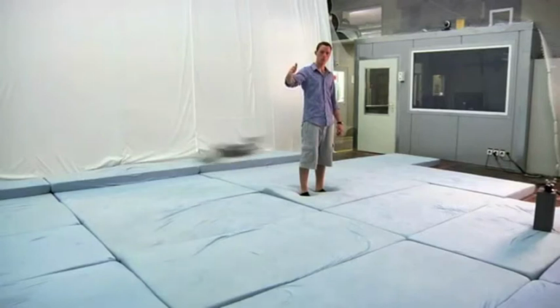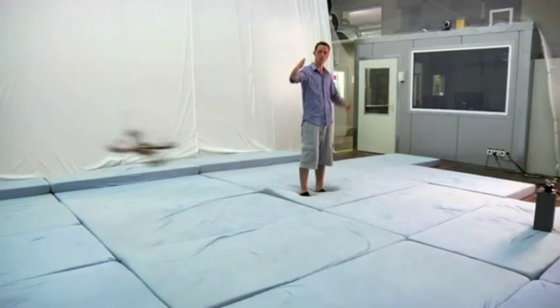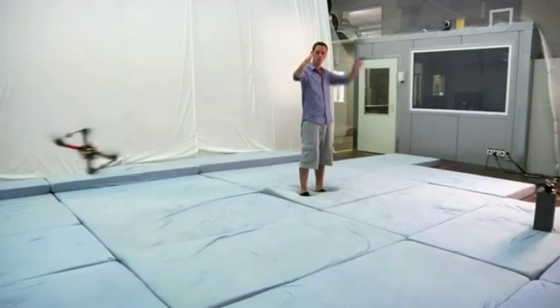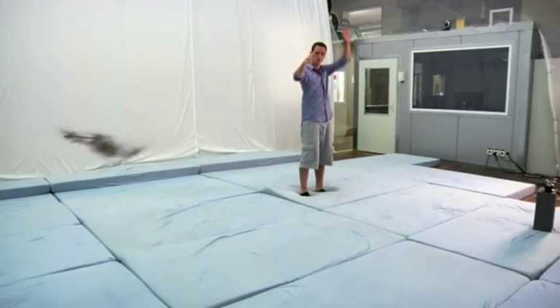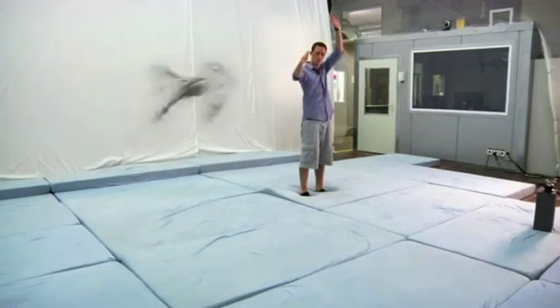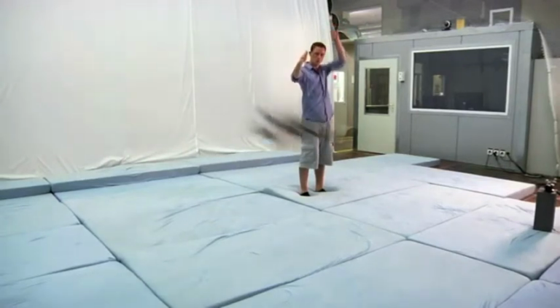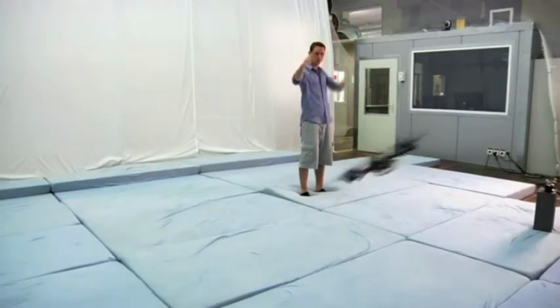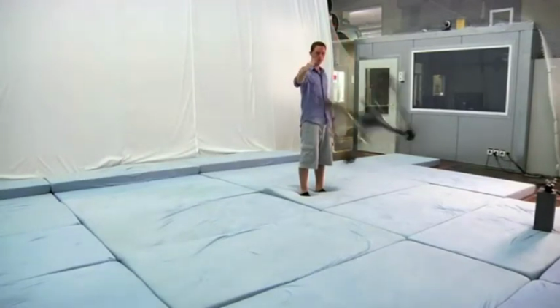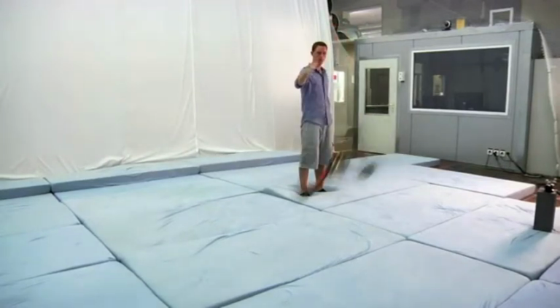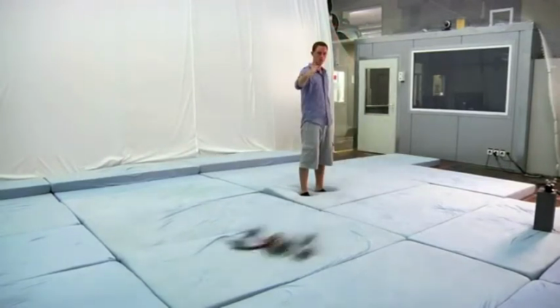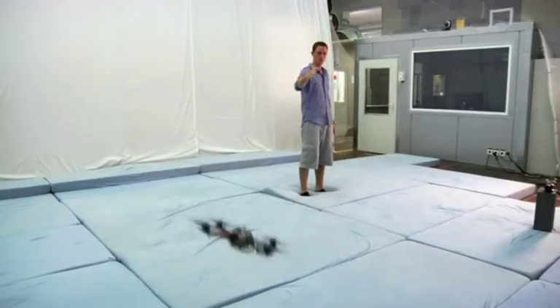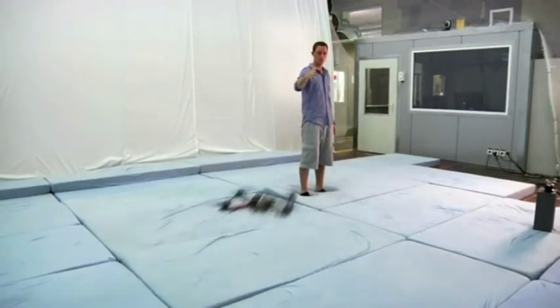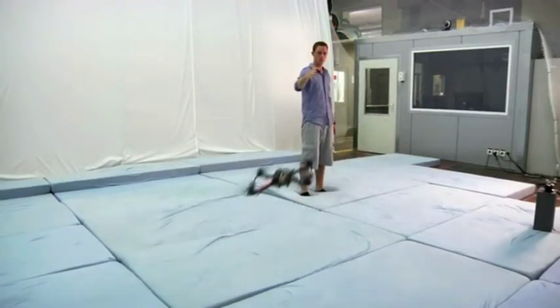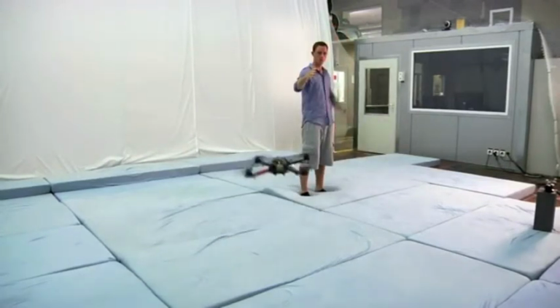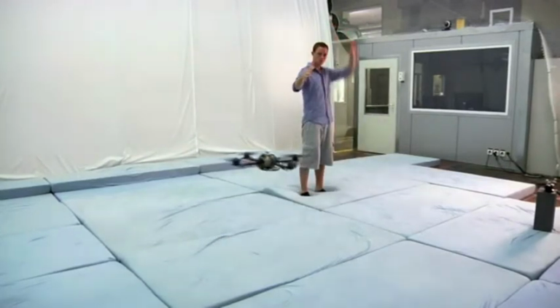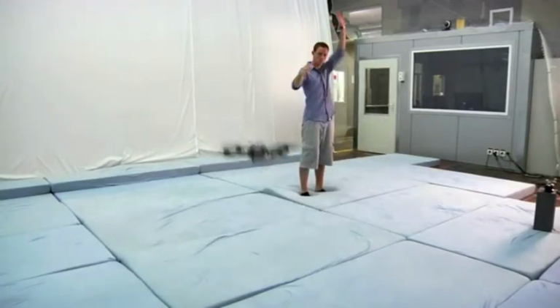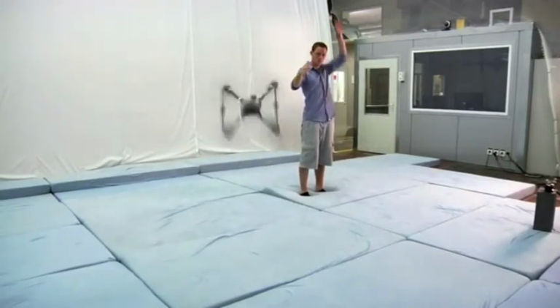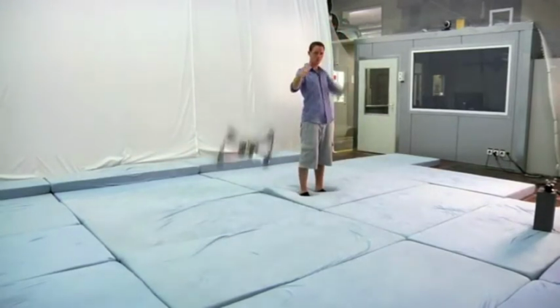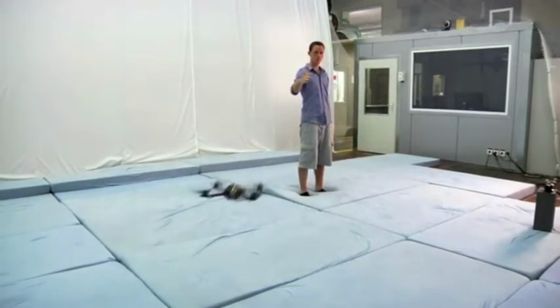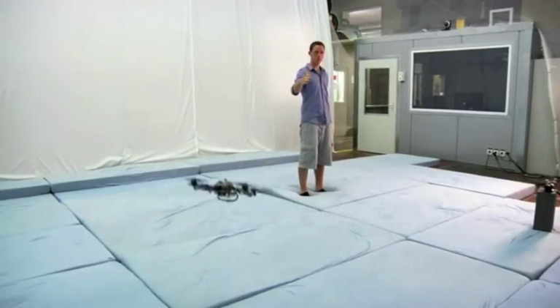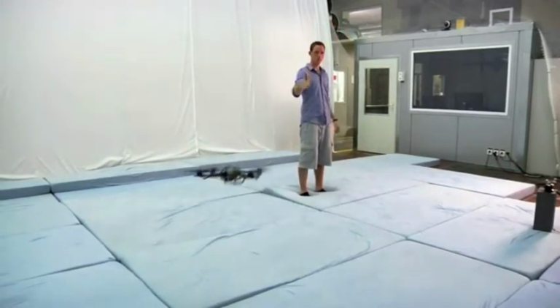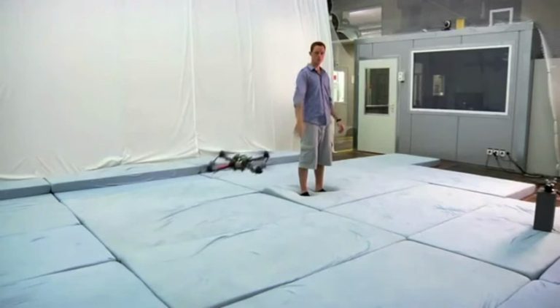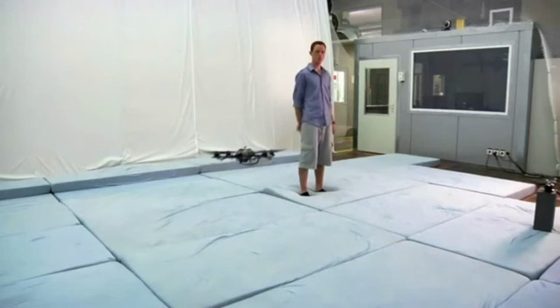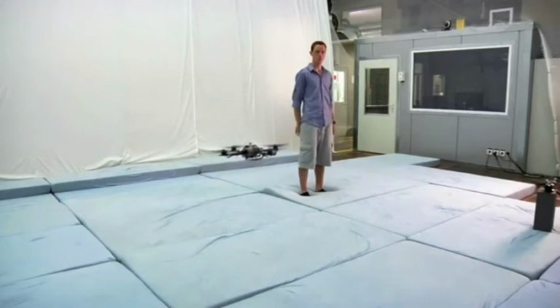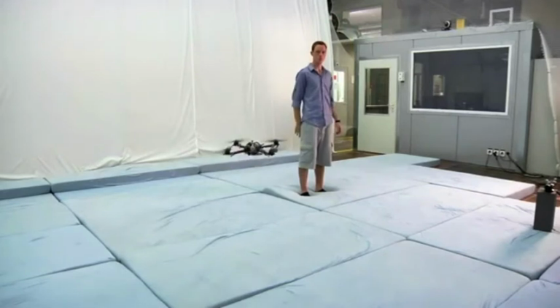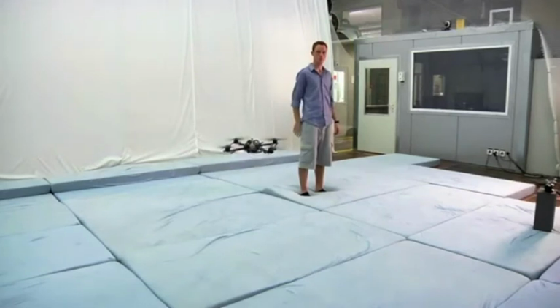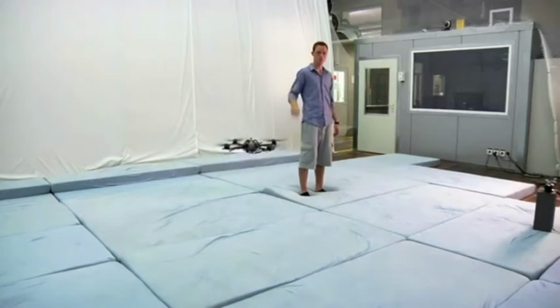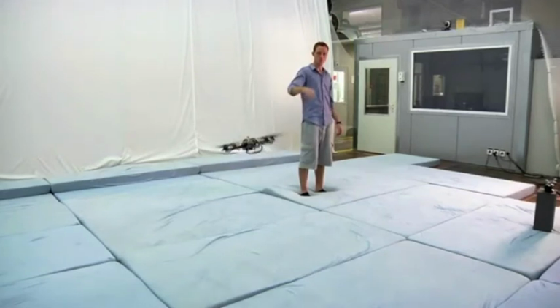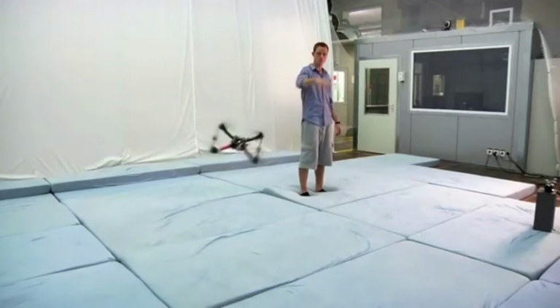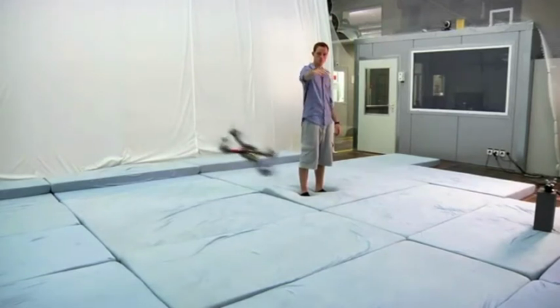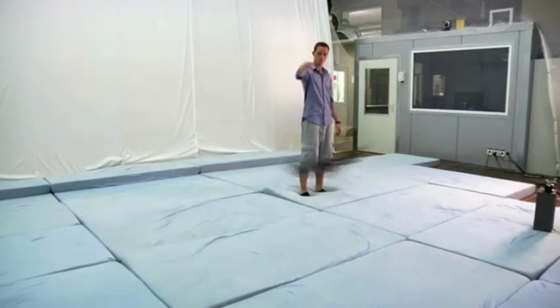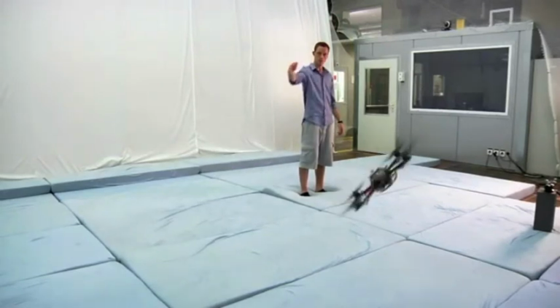A flip is triggered by raising the left hand. If the user stops pointing at the vehicle, it will hover at the last valid point.